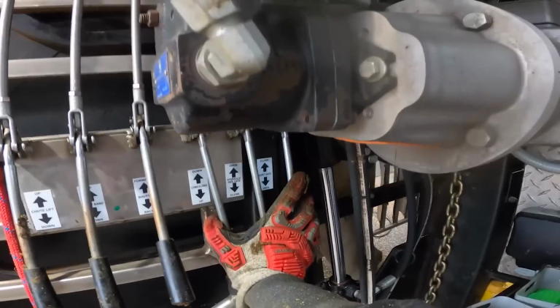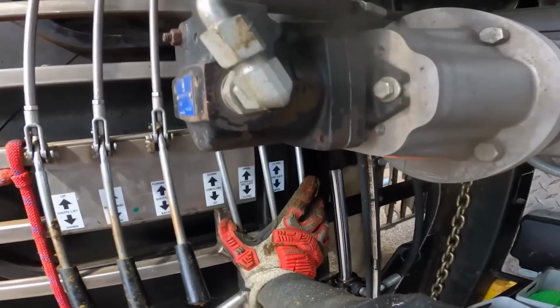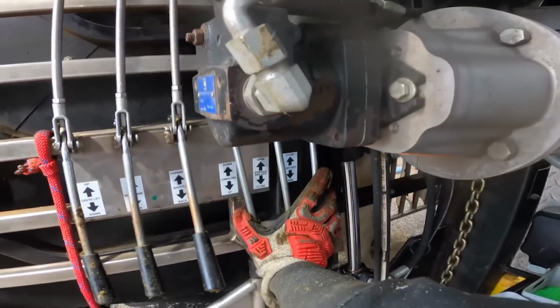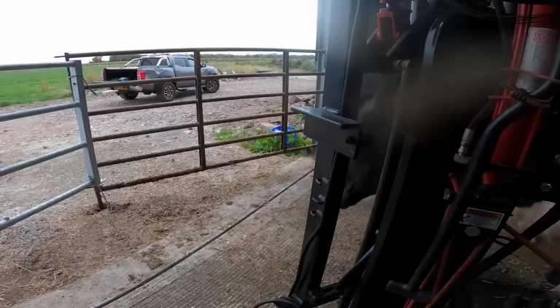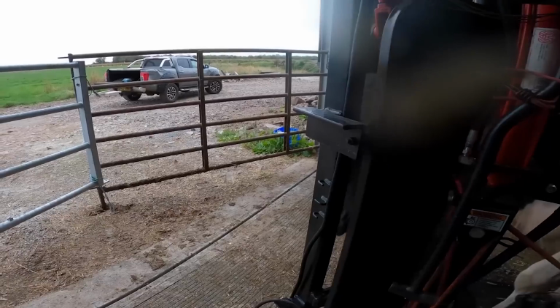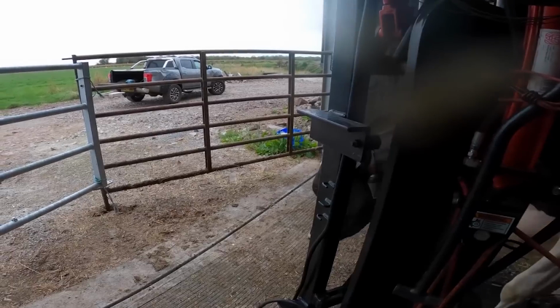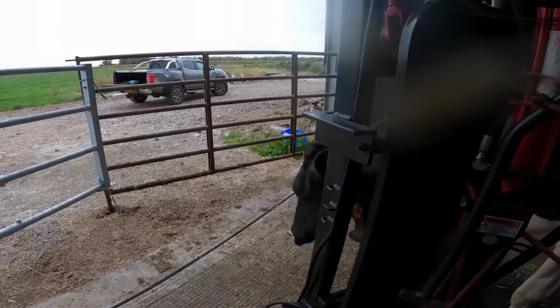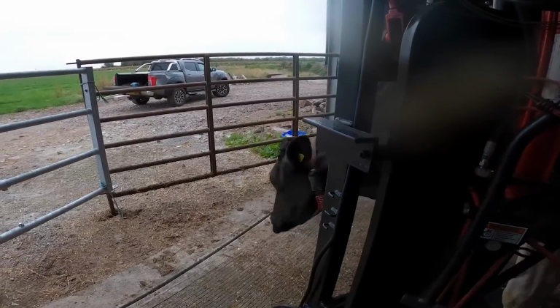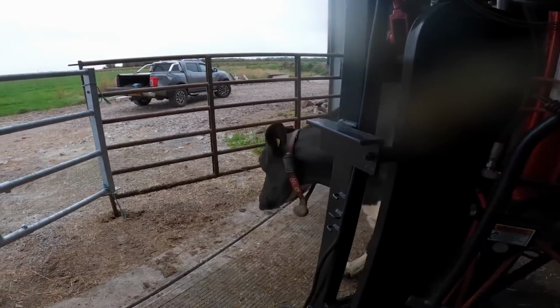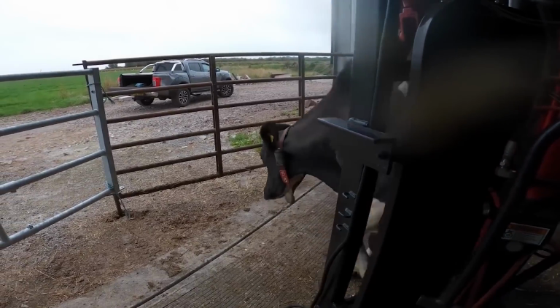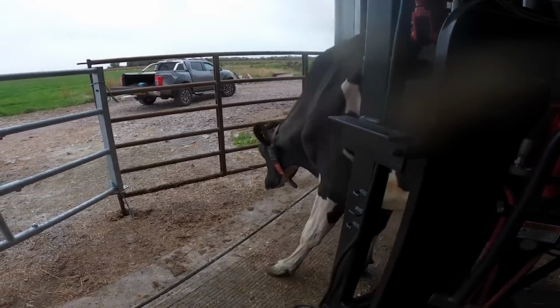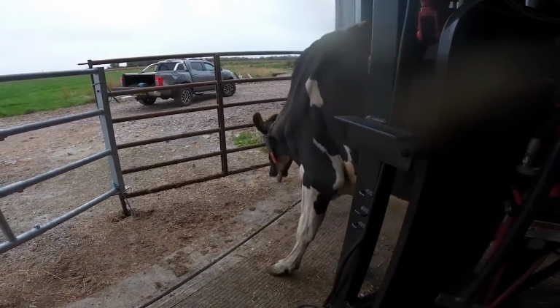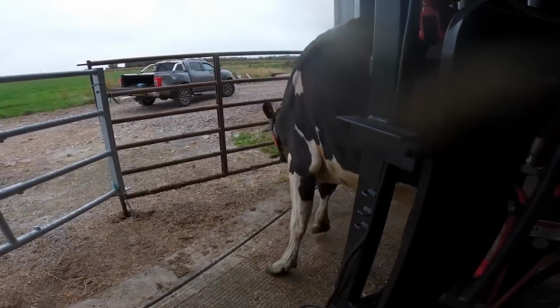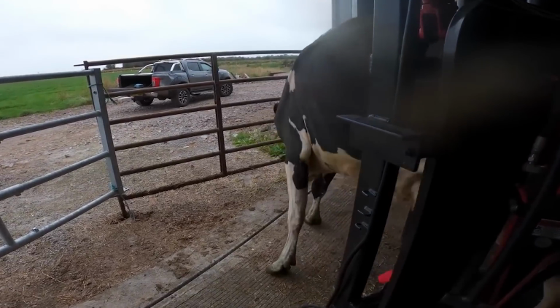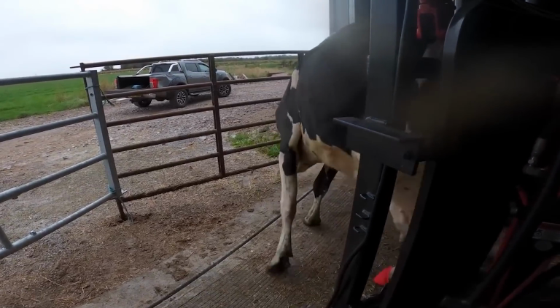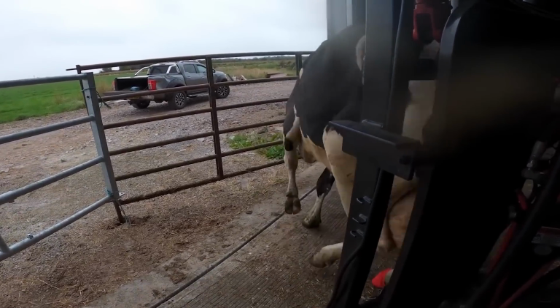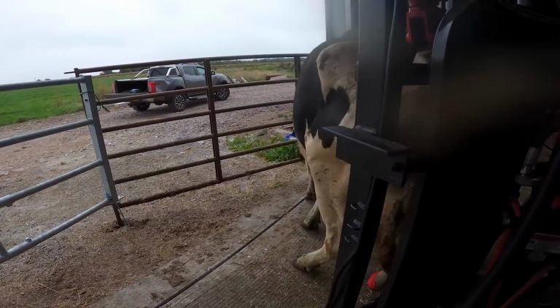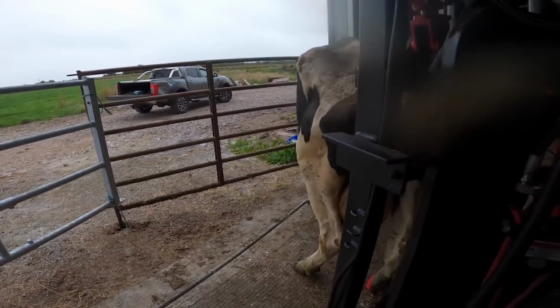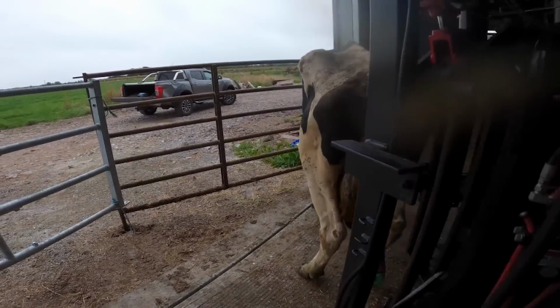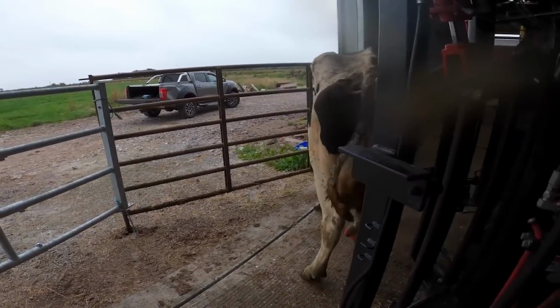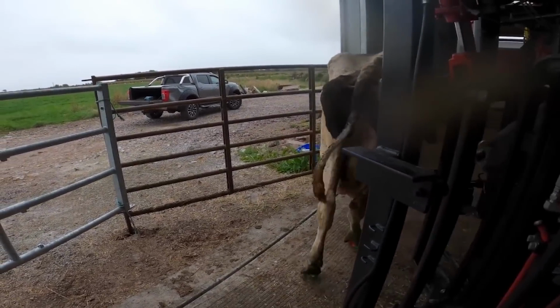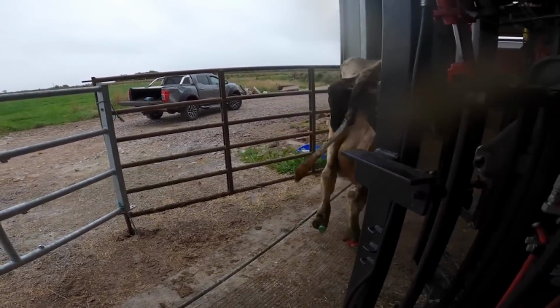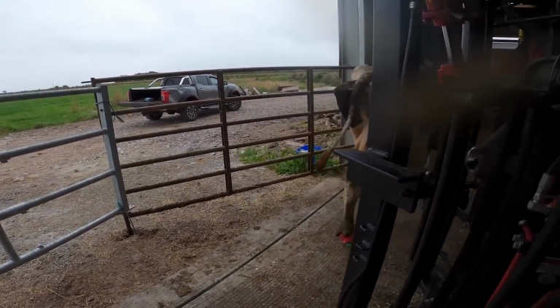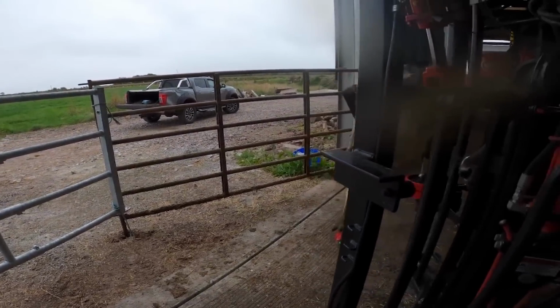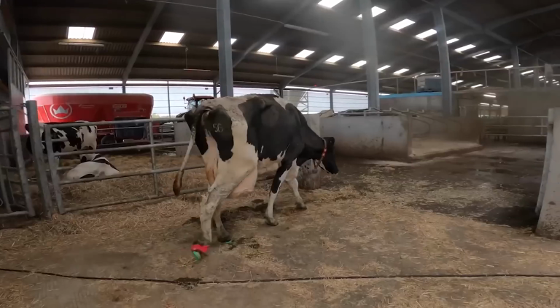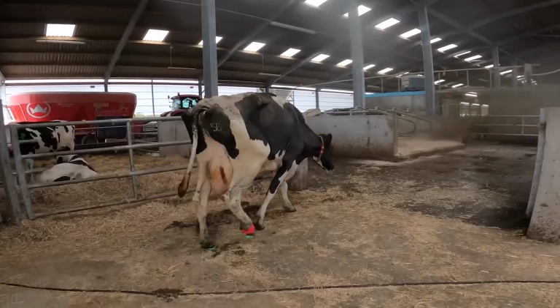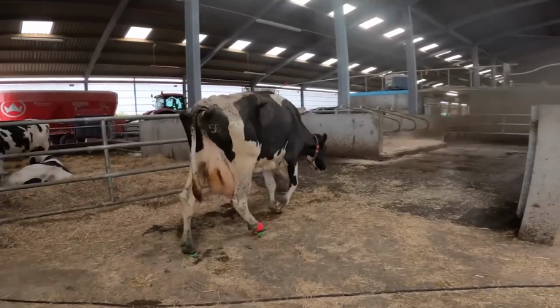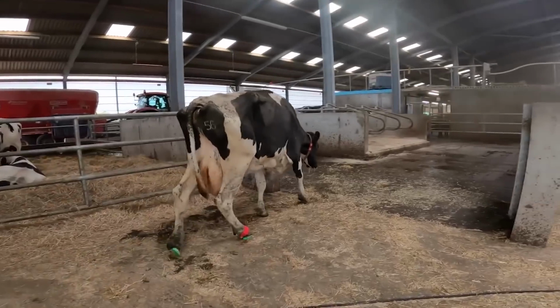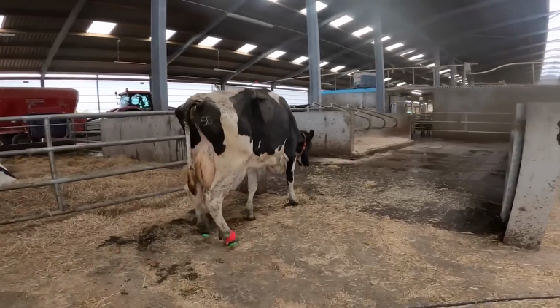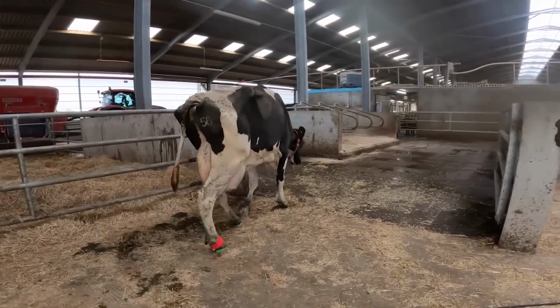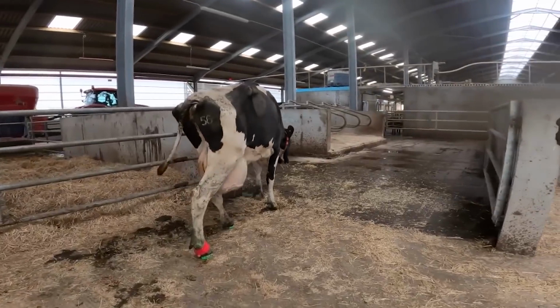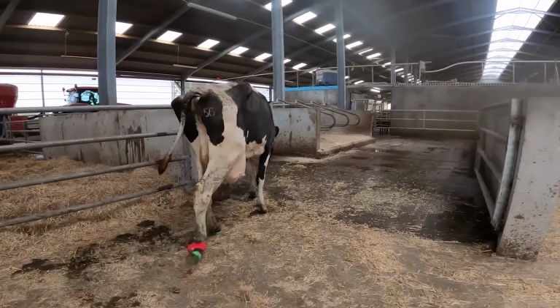Hopefully, there's a huge improvement, because this is how she's walking right now.